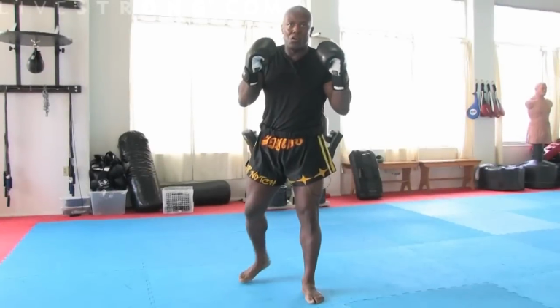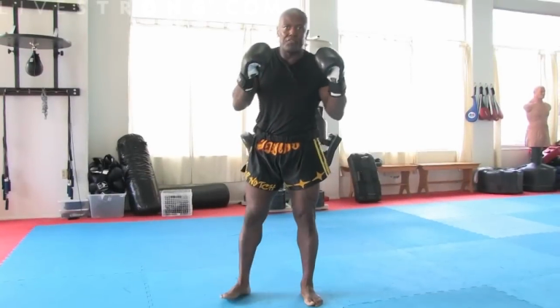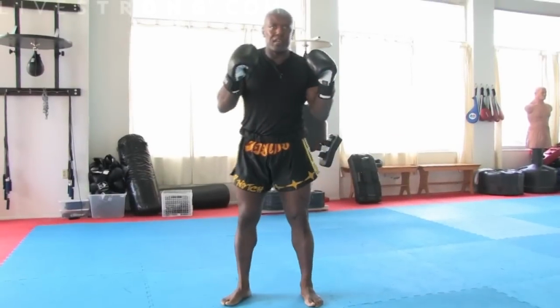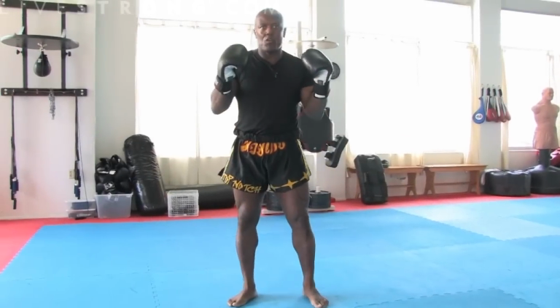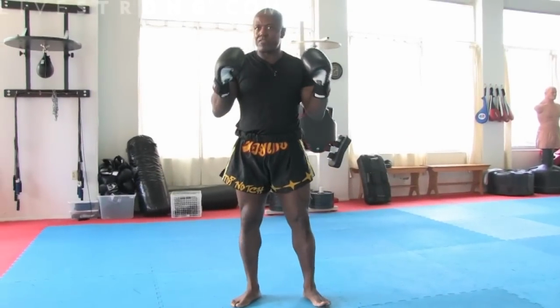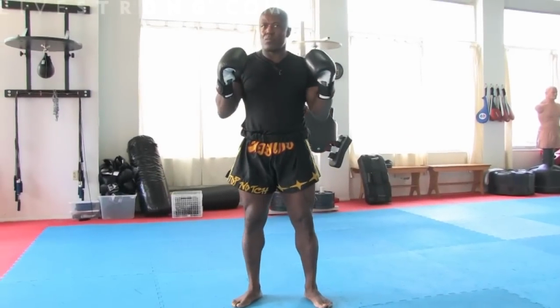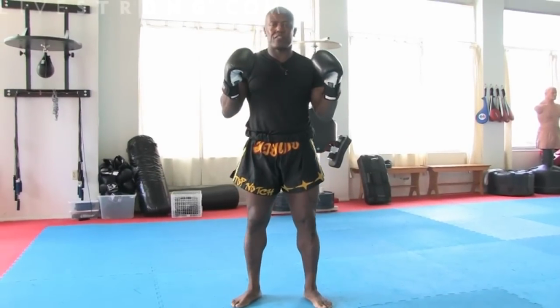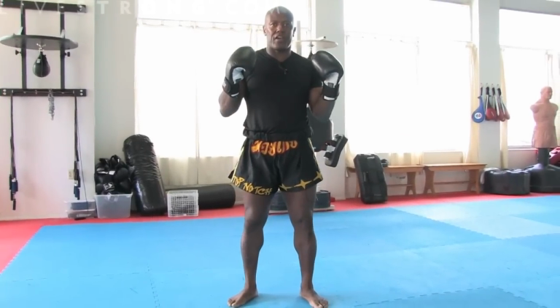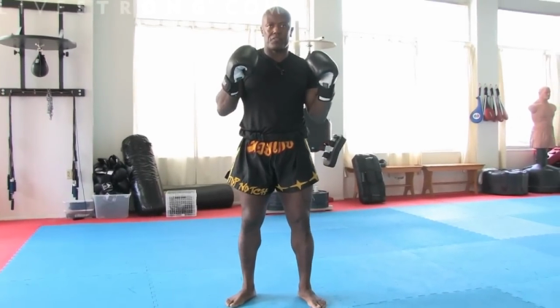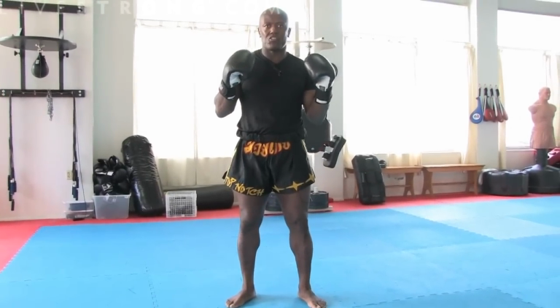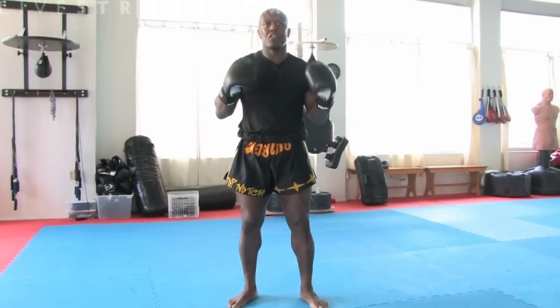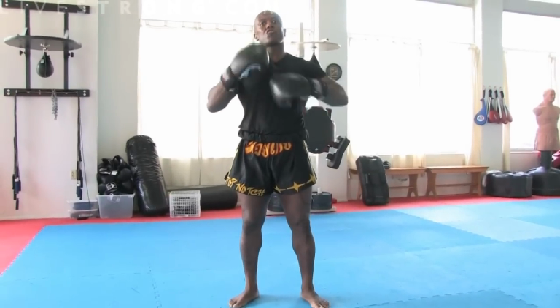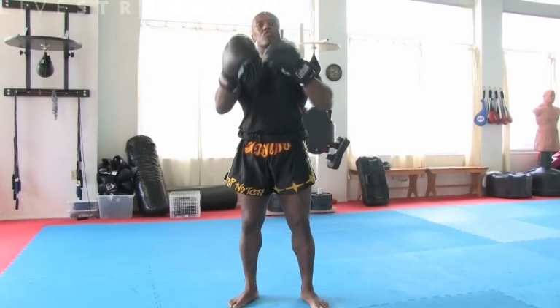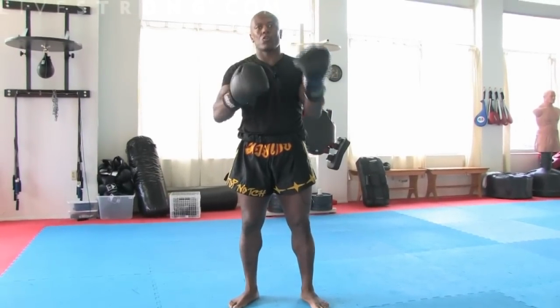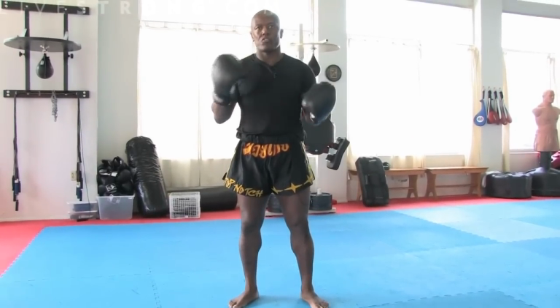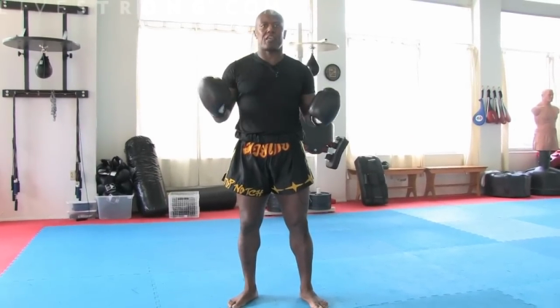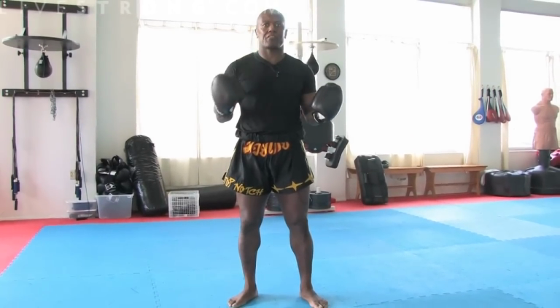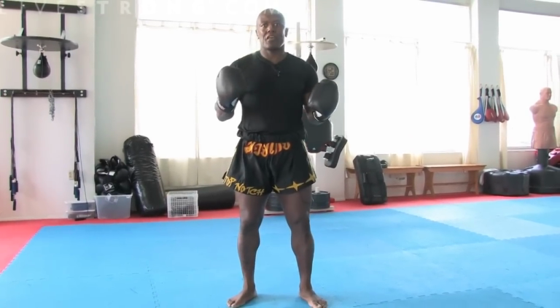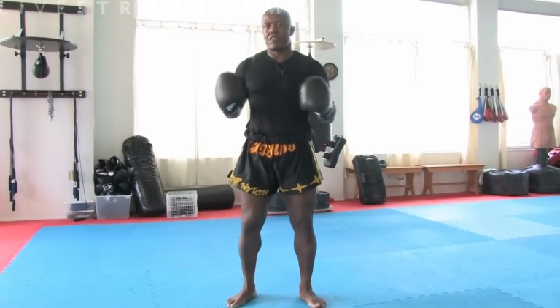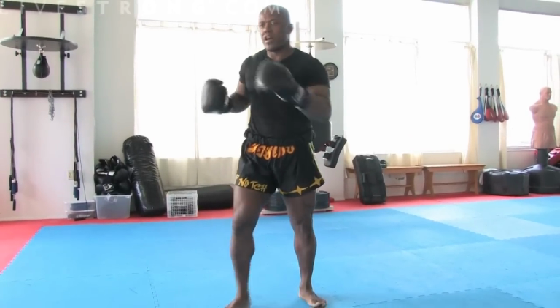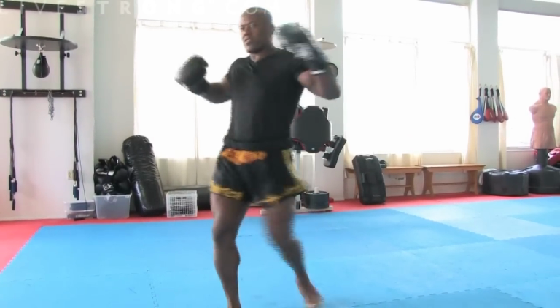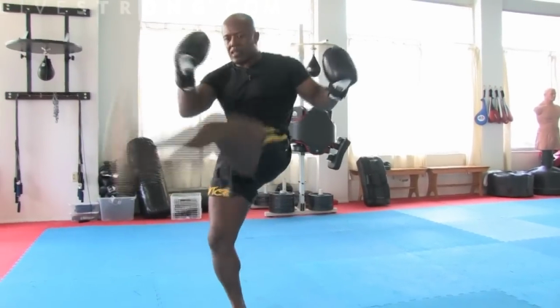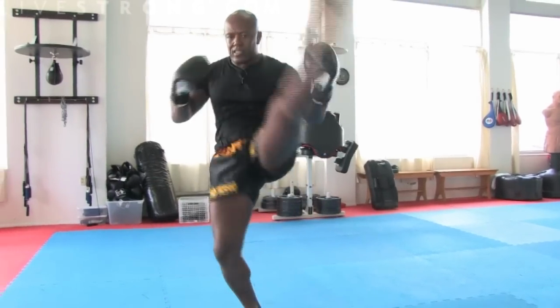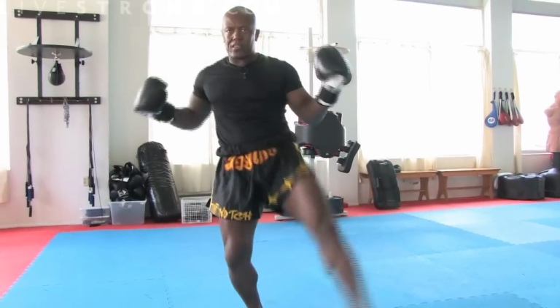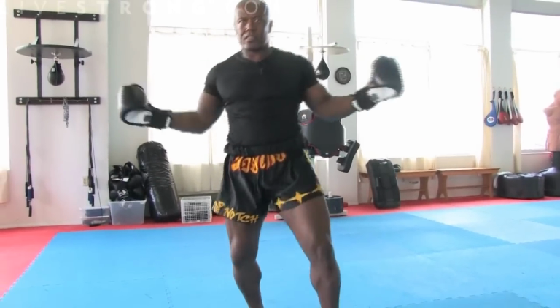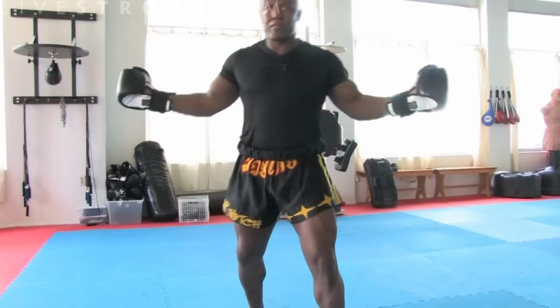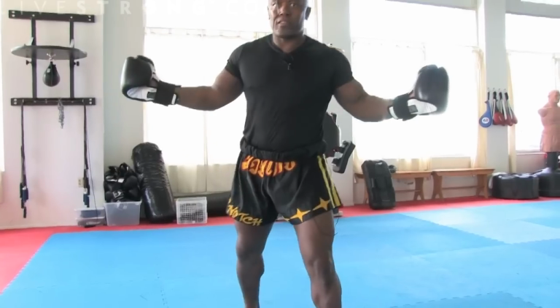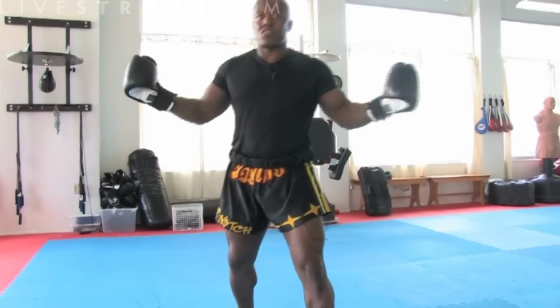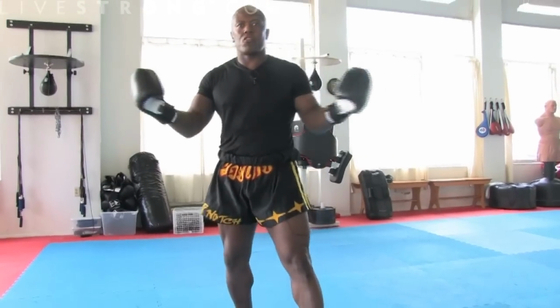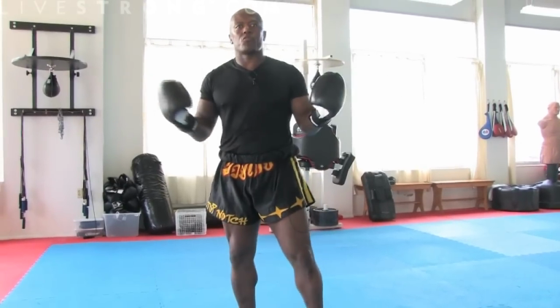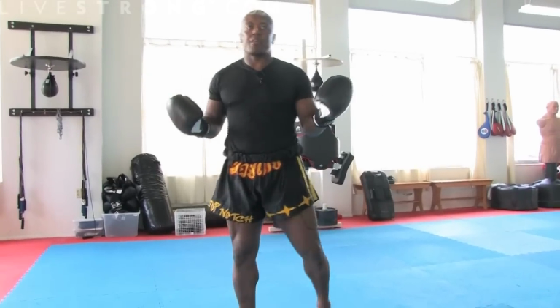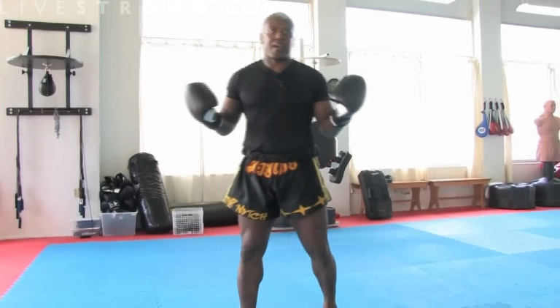Oftentimes you have to go back to fighting position to reload your stance. If not, you're vulnerable to be attacked.